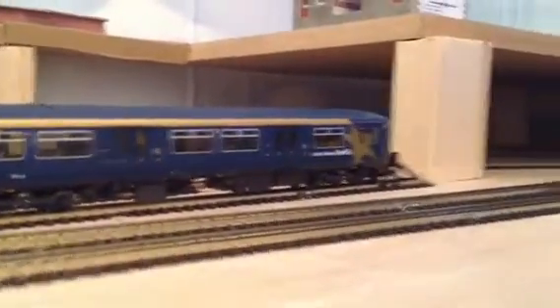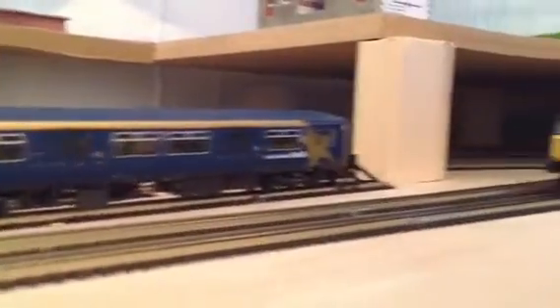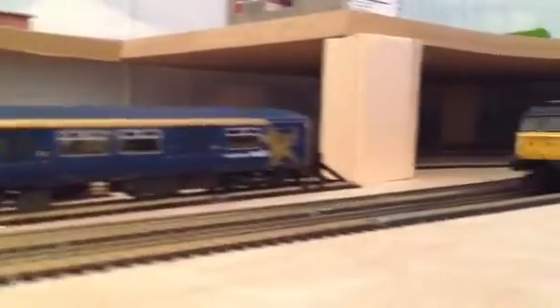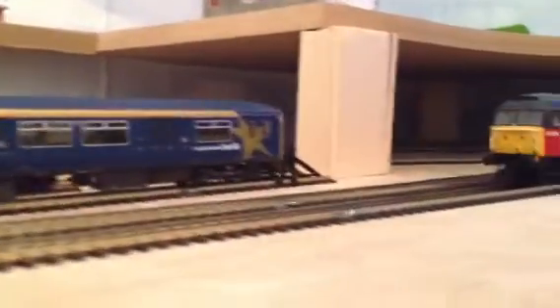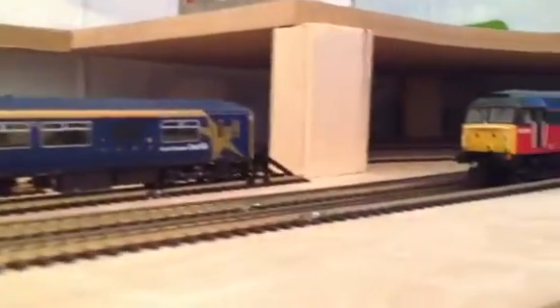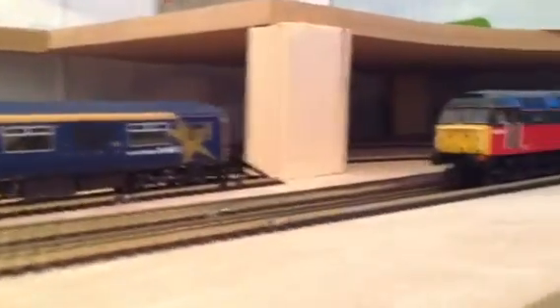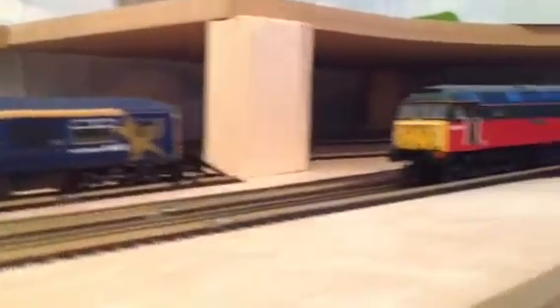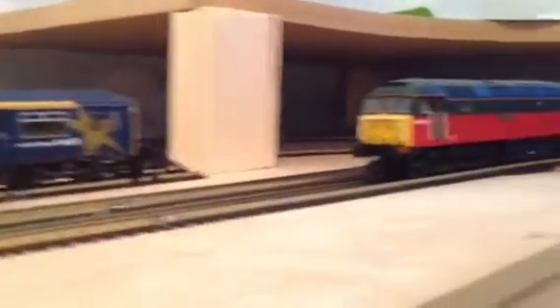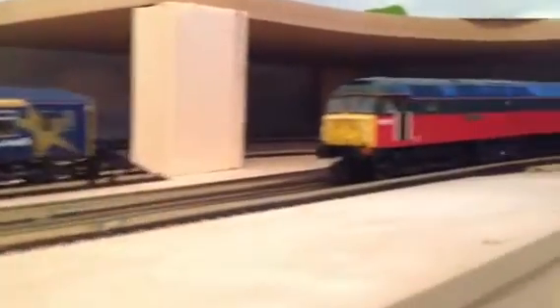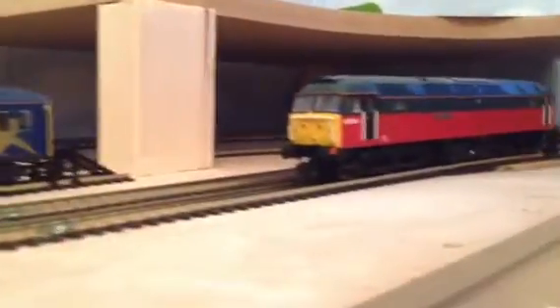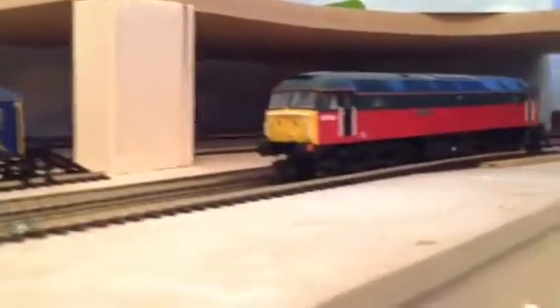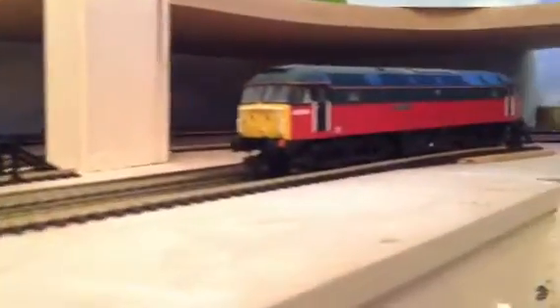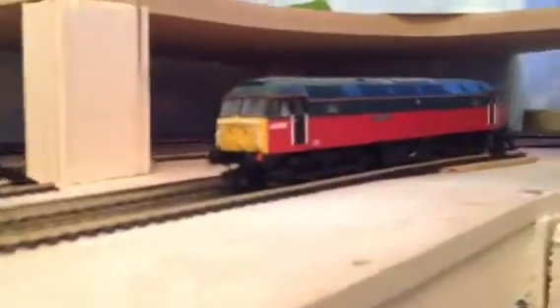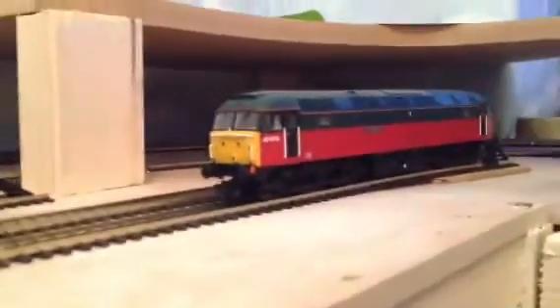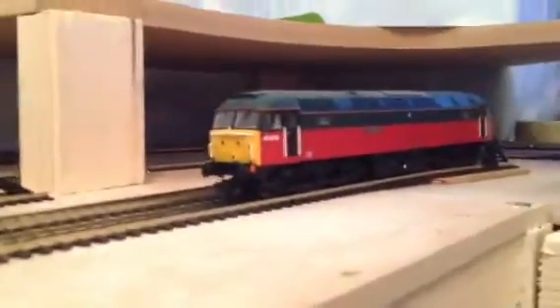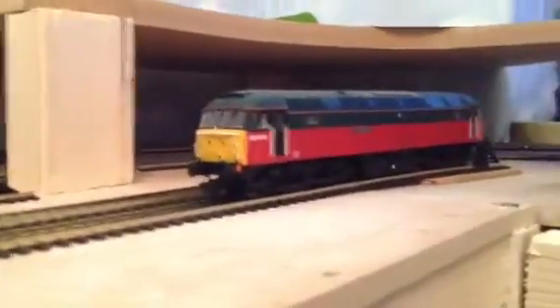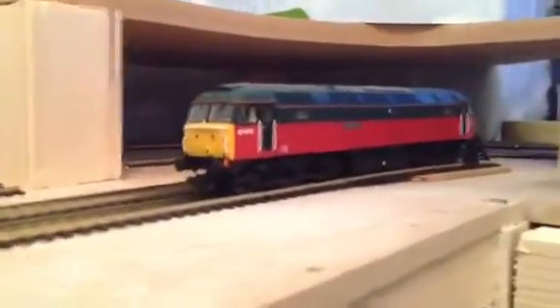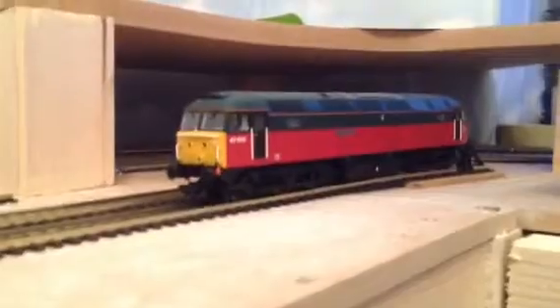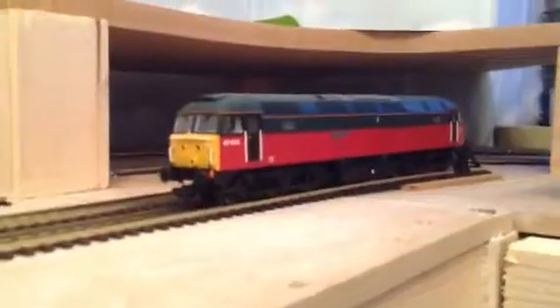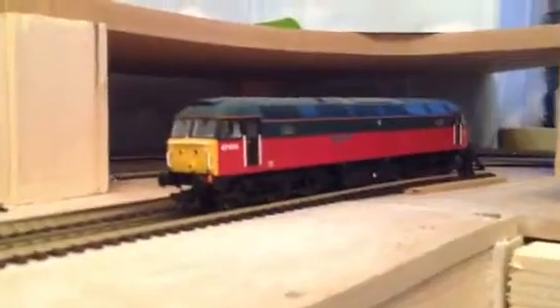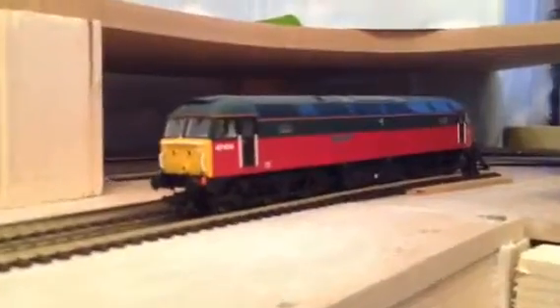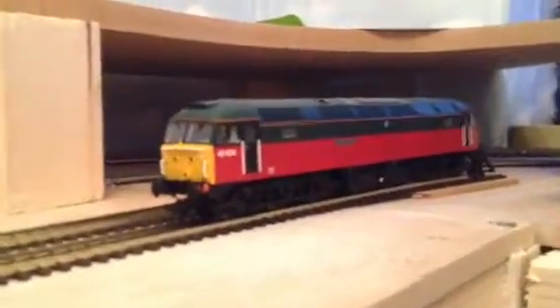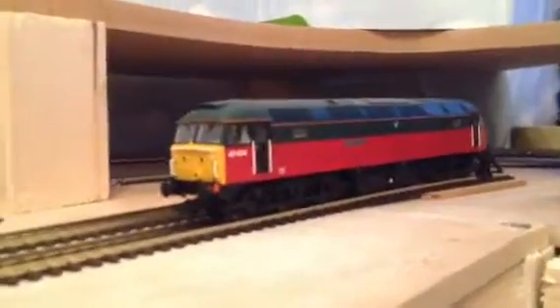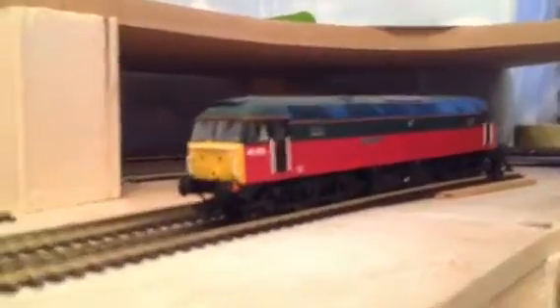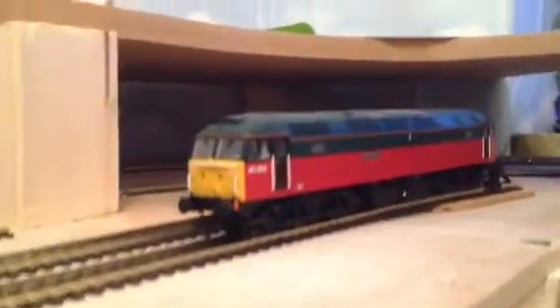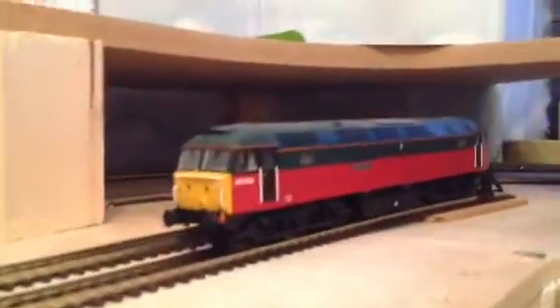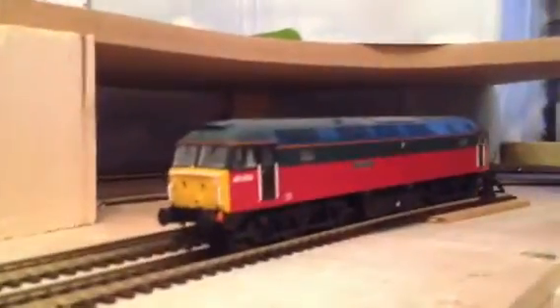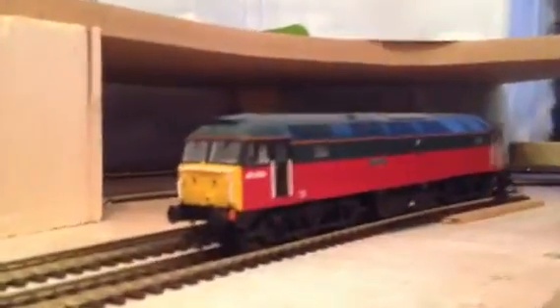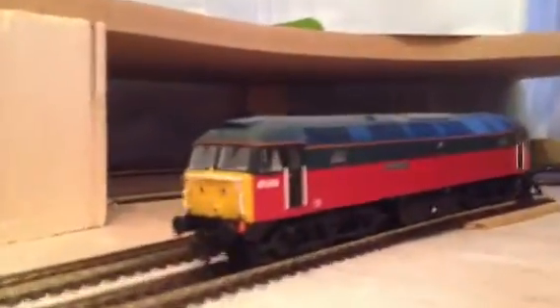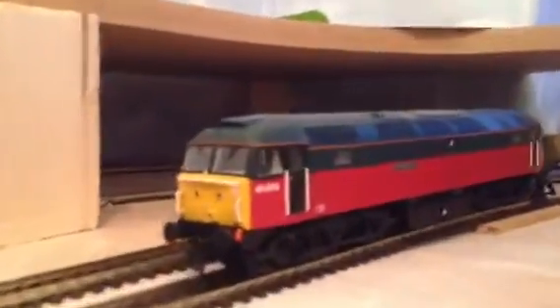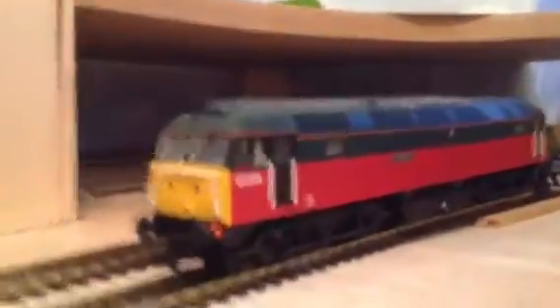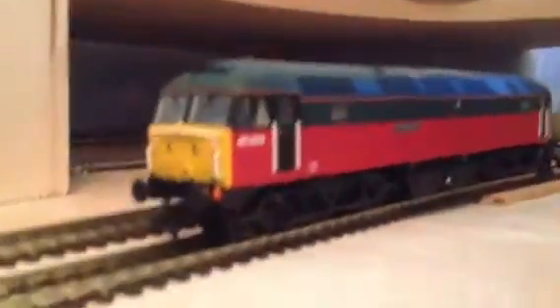My other loco is a Class 47, this Roland Hill. I do like this model.